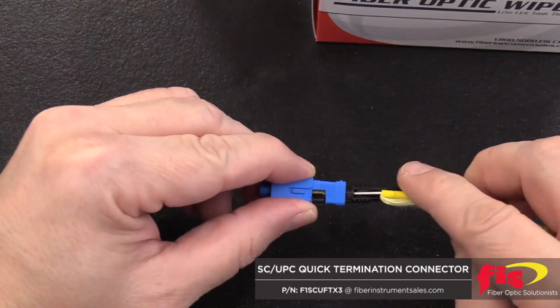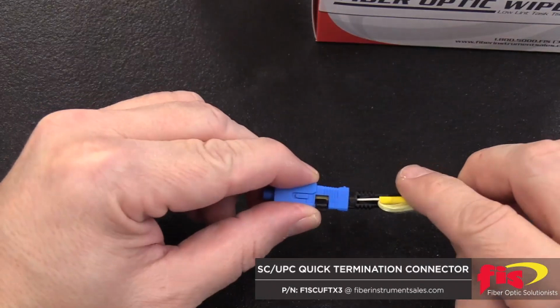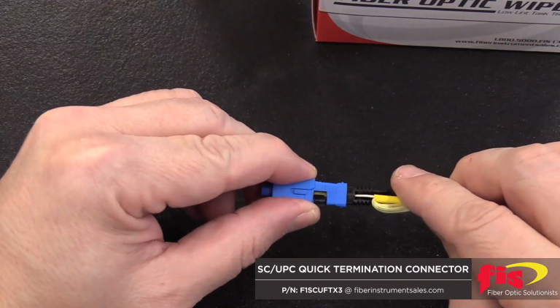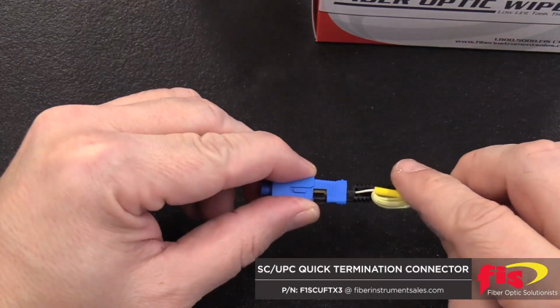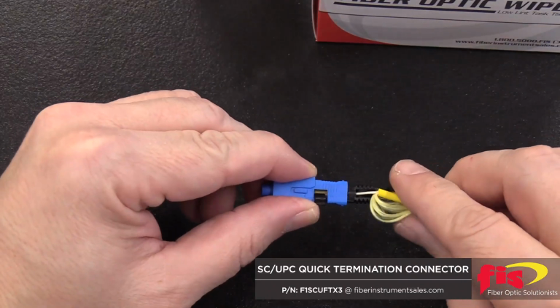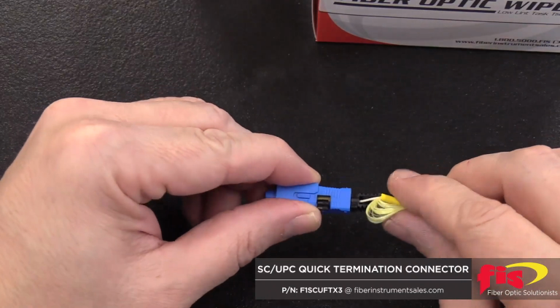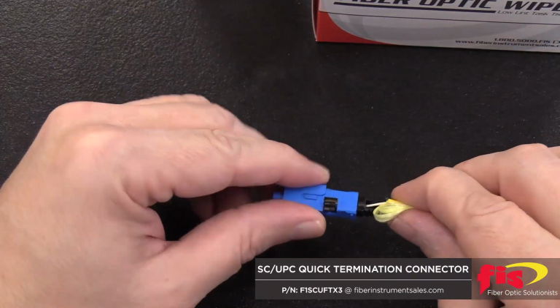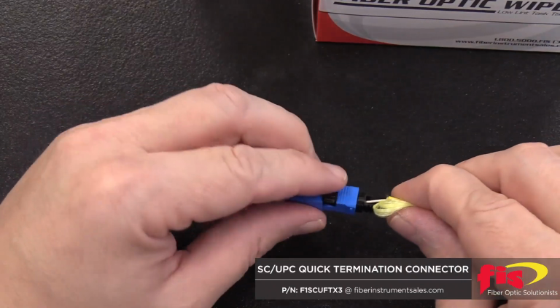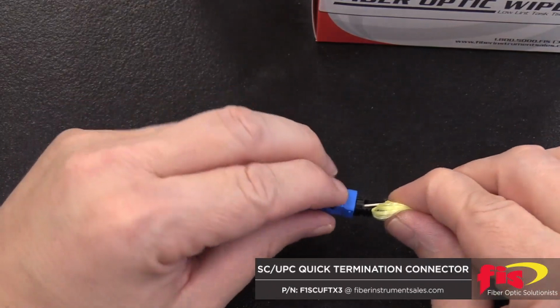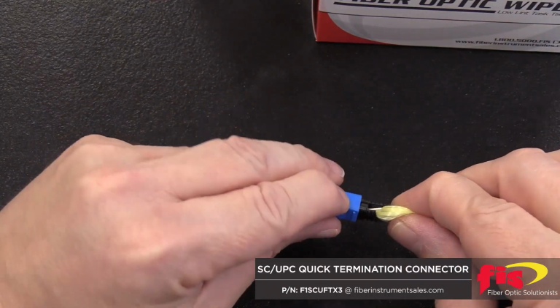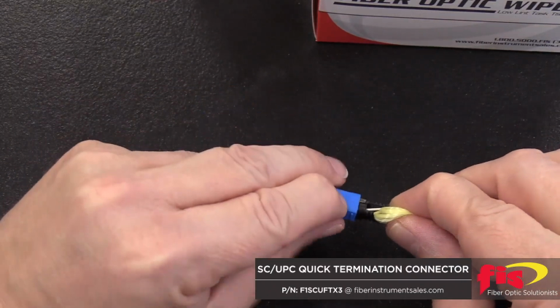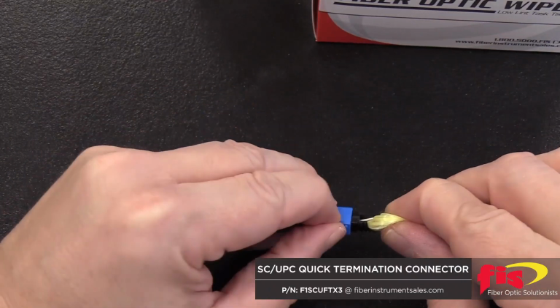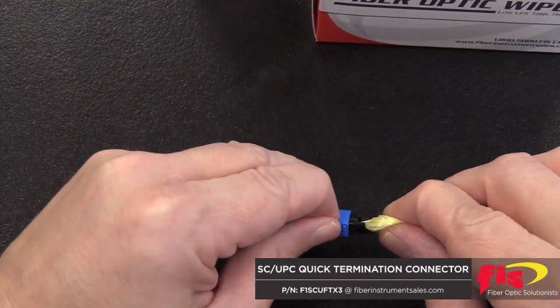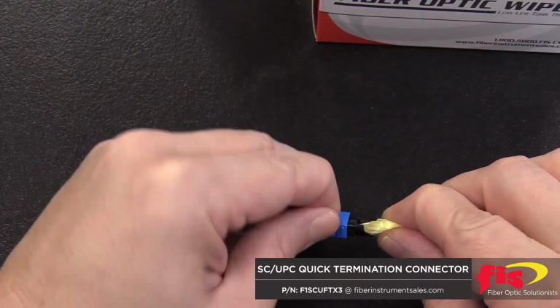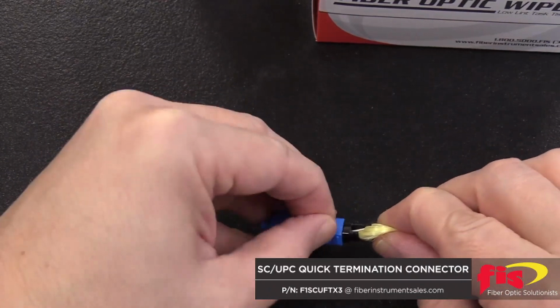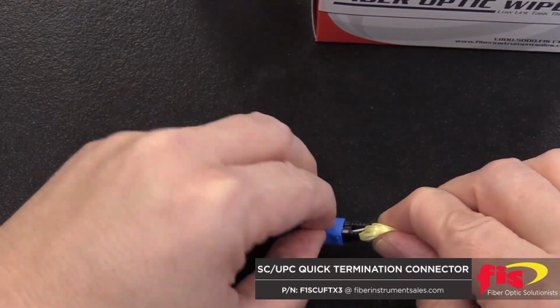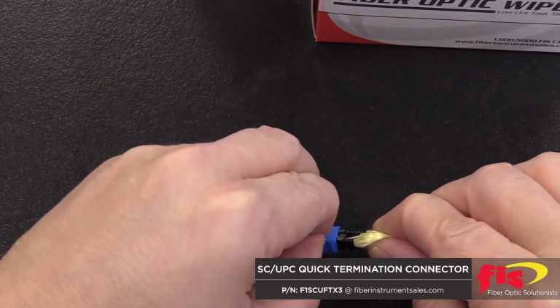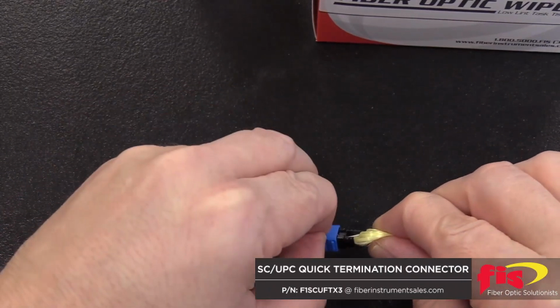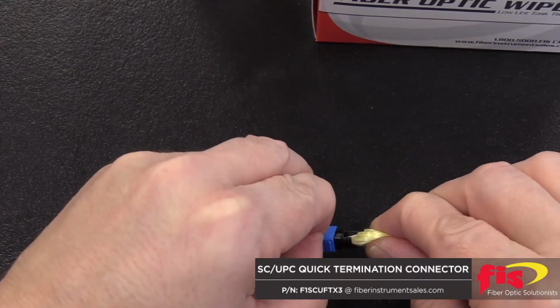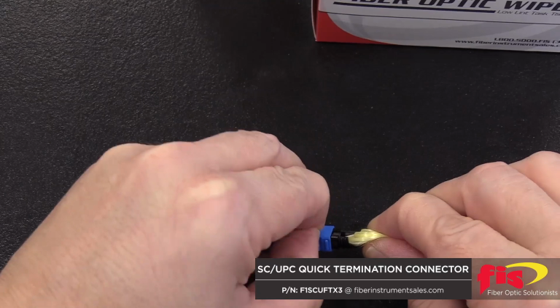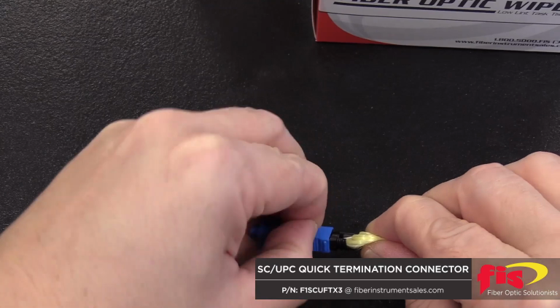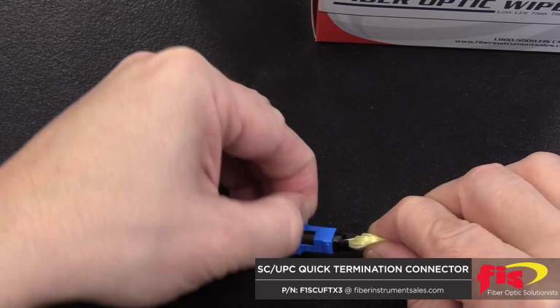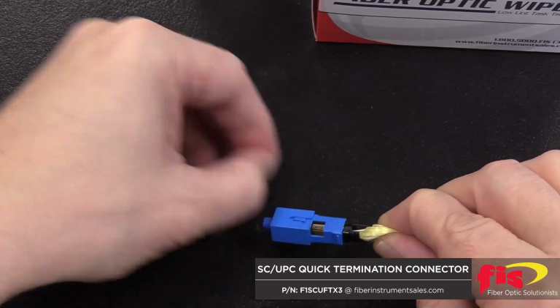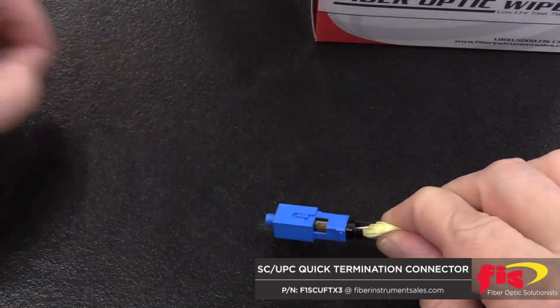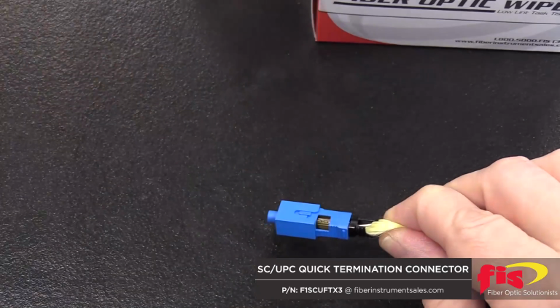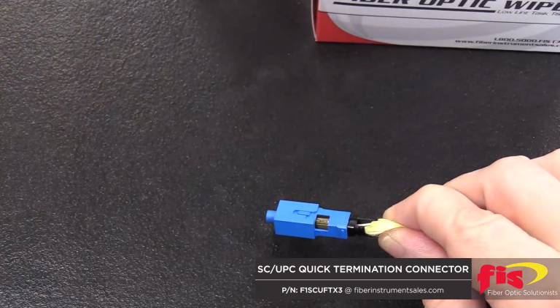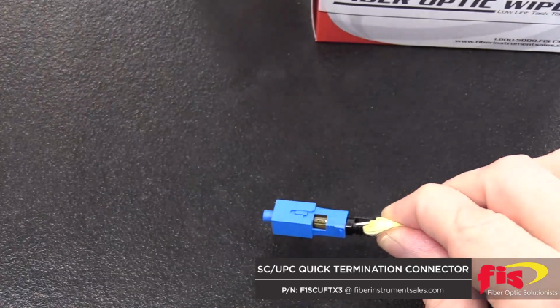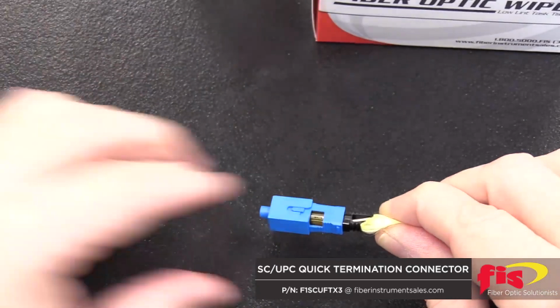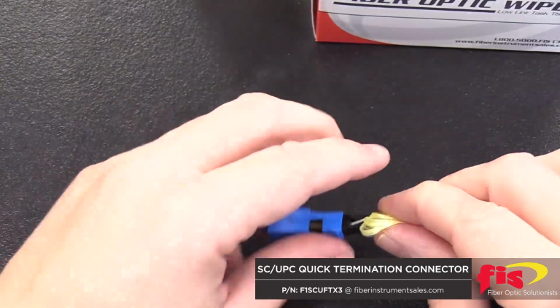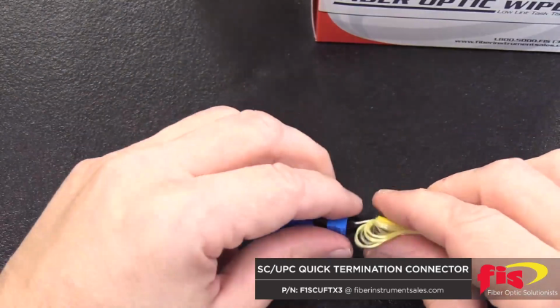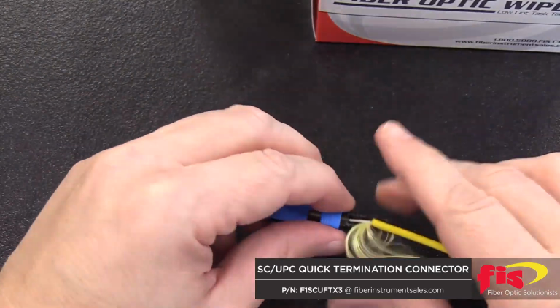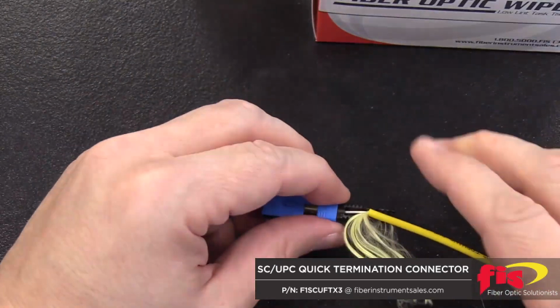Once the fiber is fully installed, create a bend by pushing the fiber. Maintain the bend and remove the lock knob.